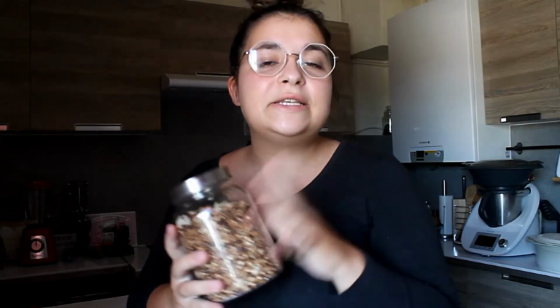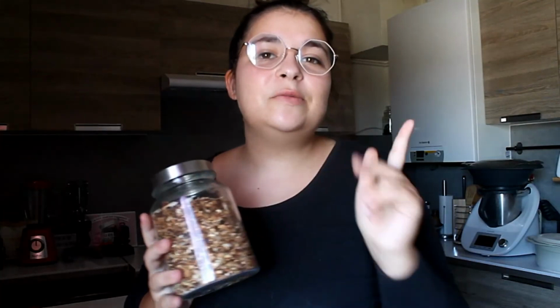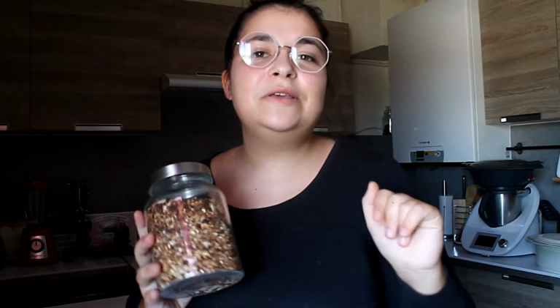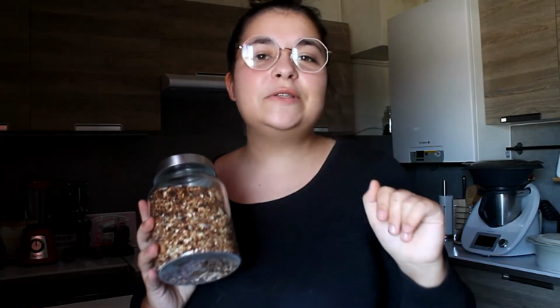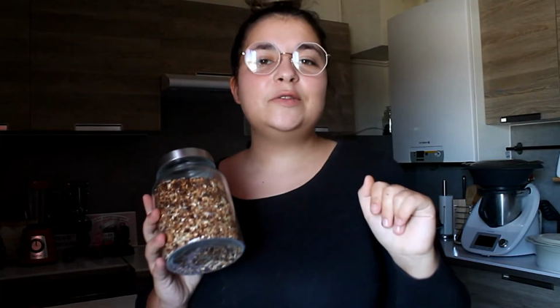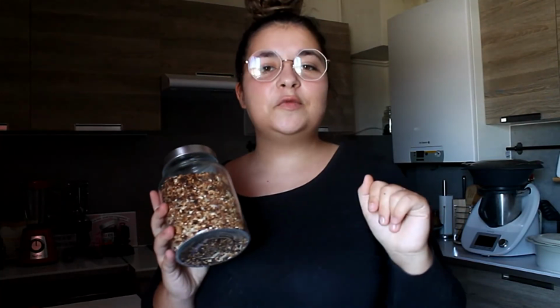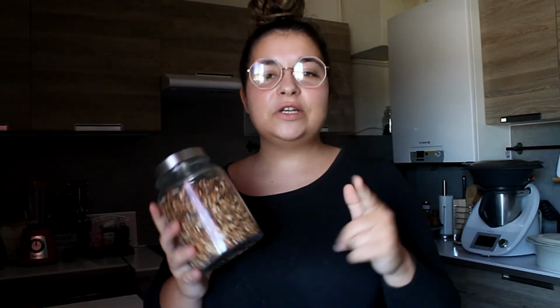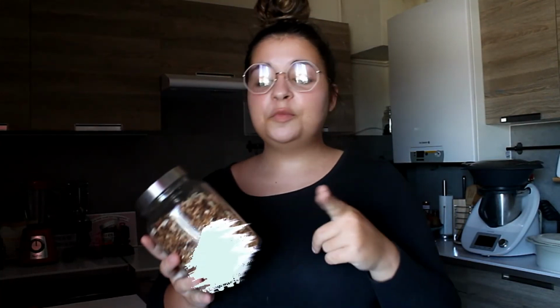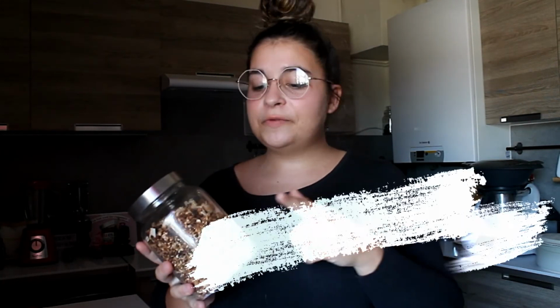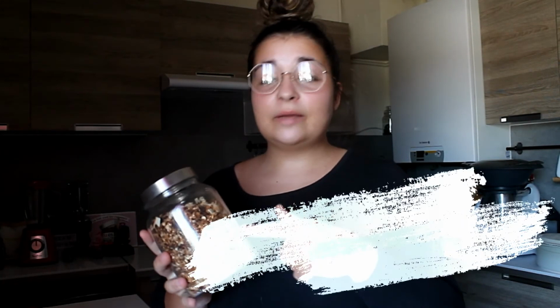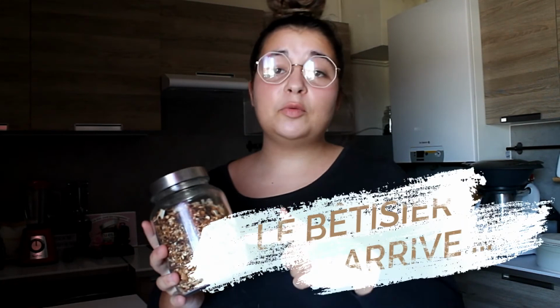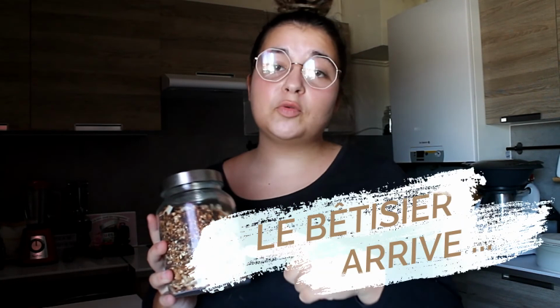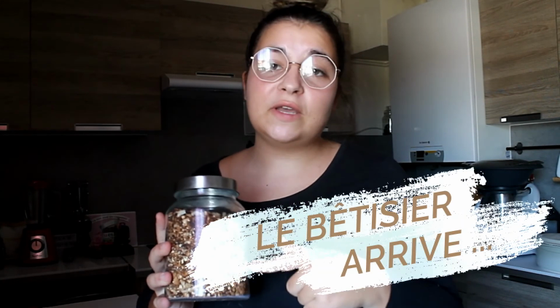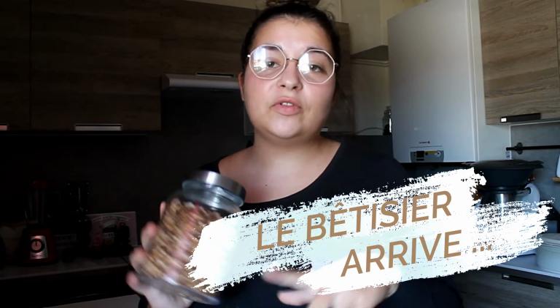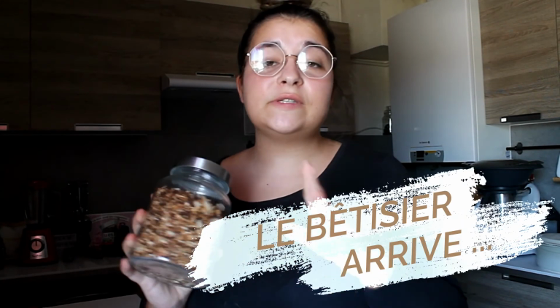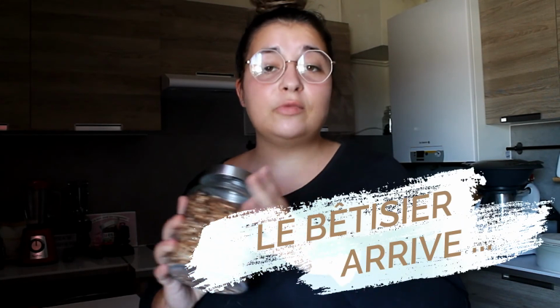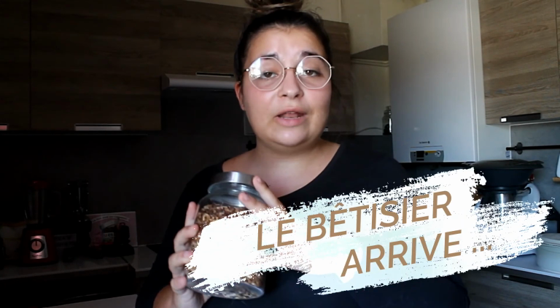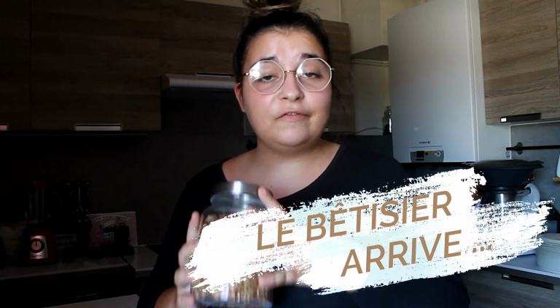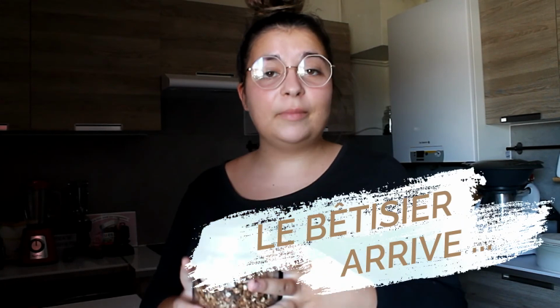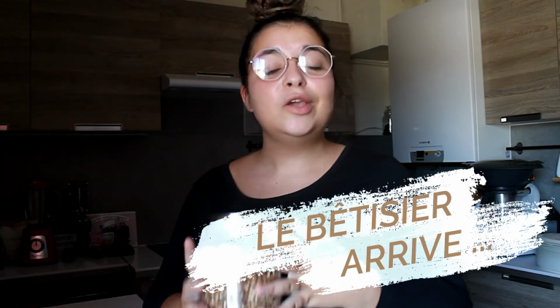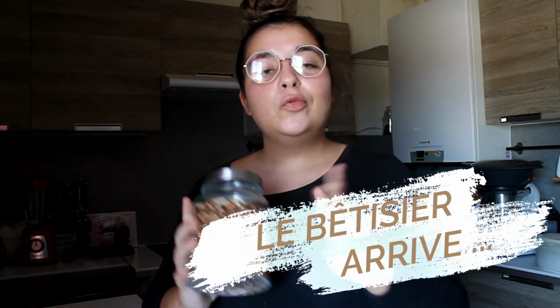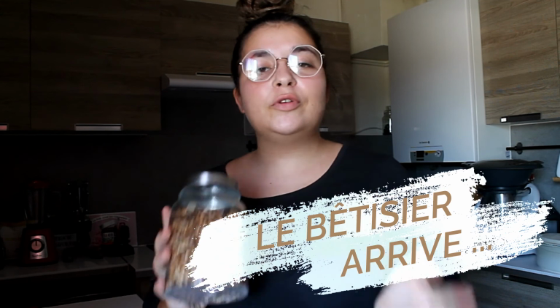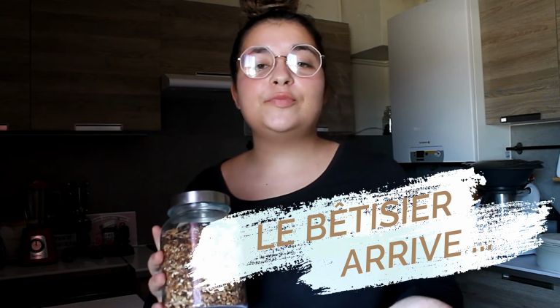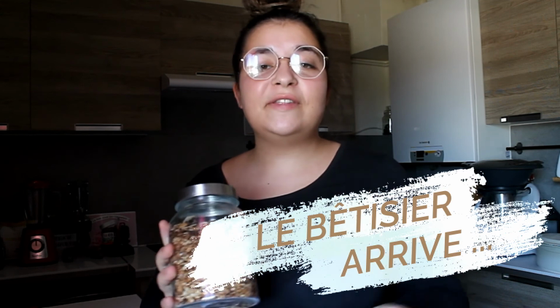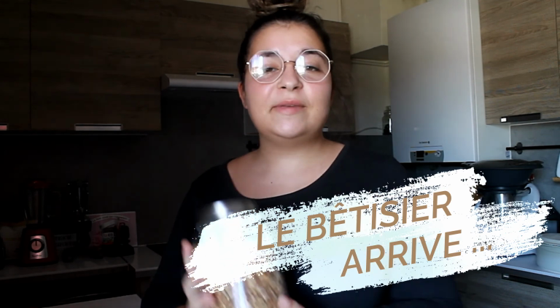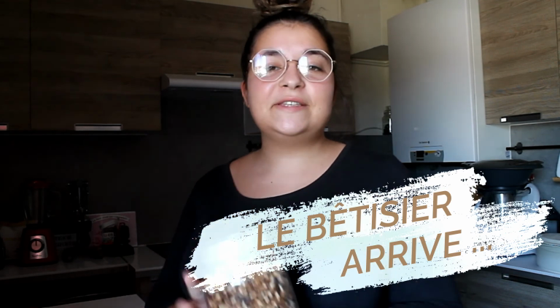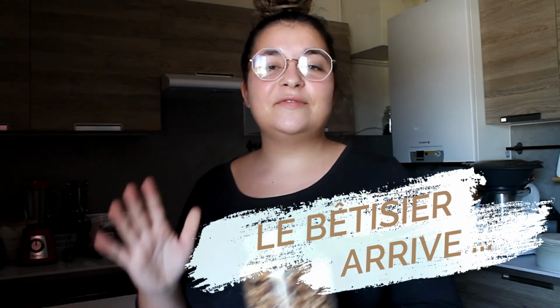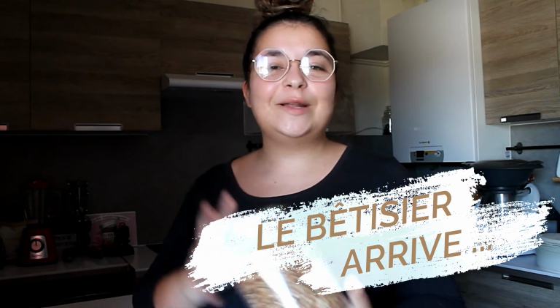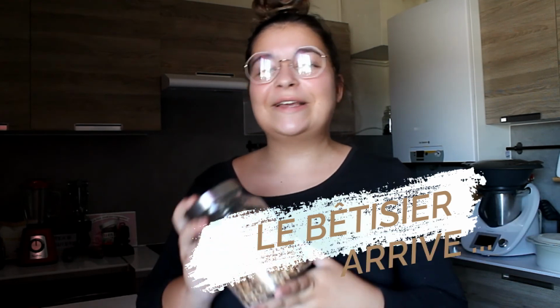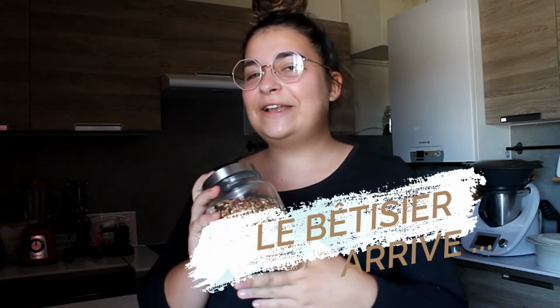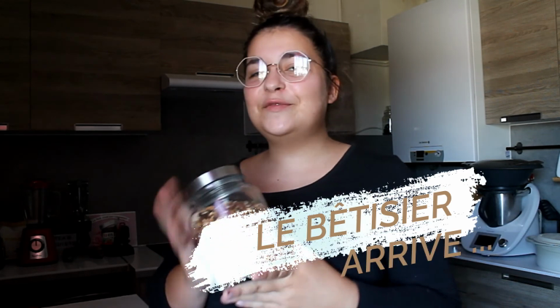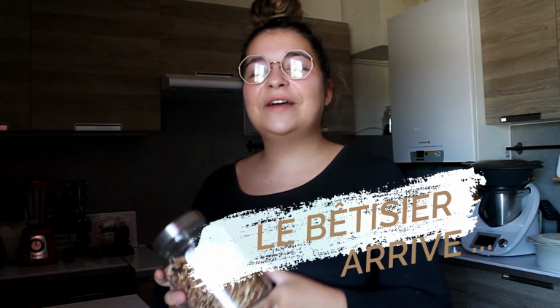Oh yes, I also forgot to tell you — you can store the granola in a closed jar or in an airtight container. Enjoy!